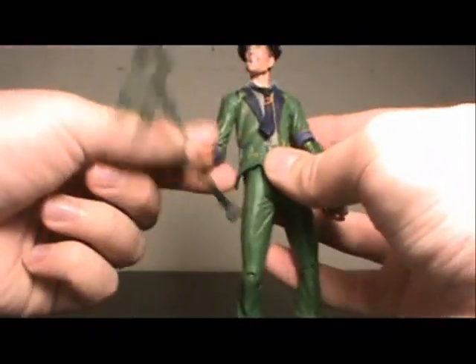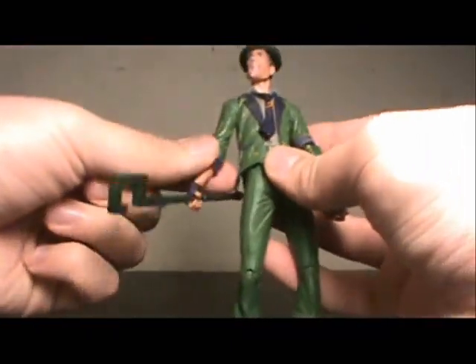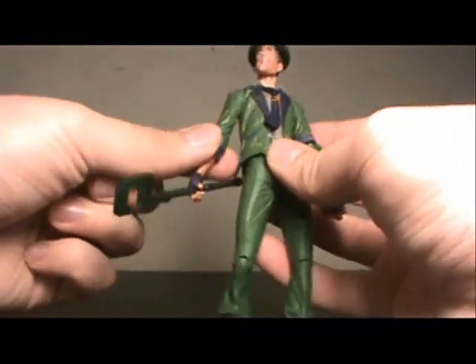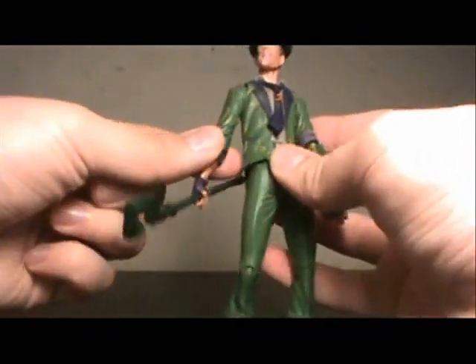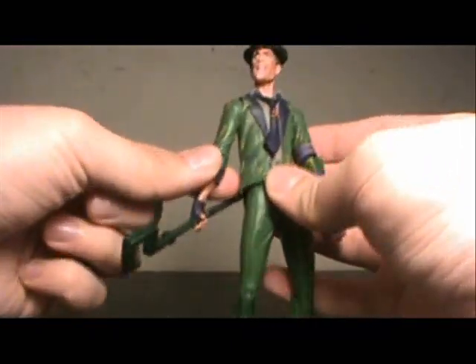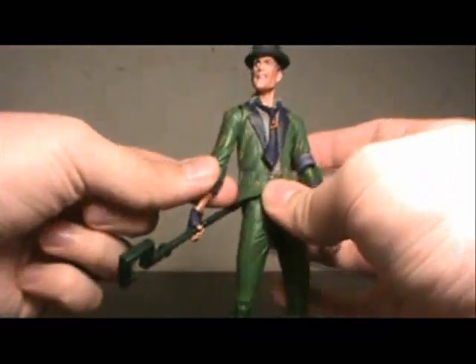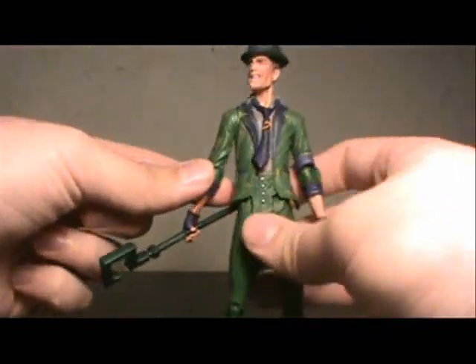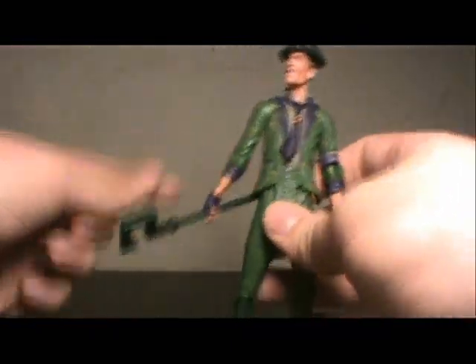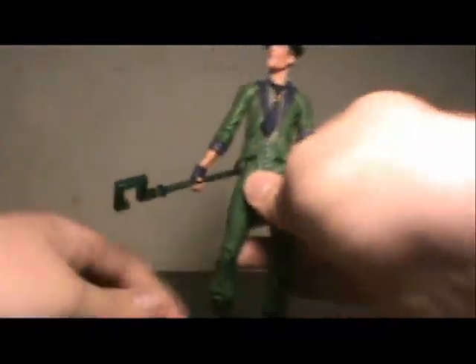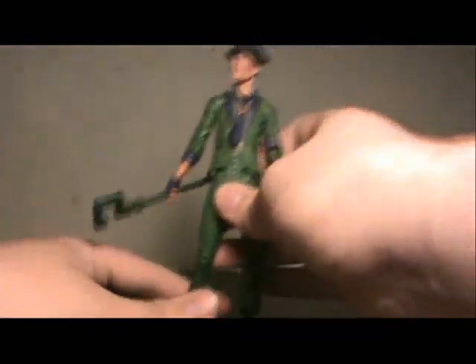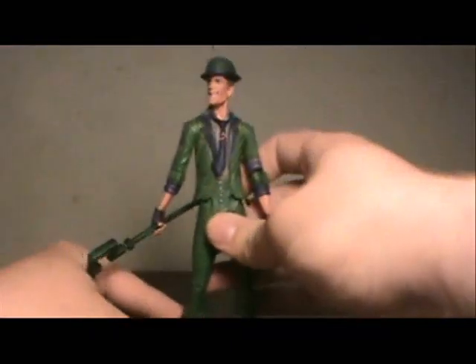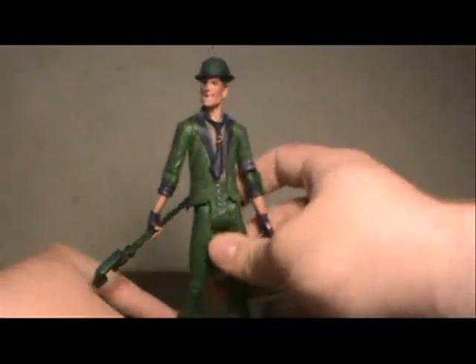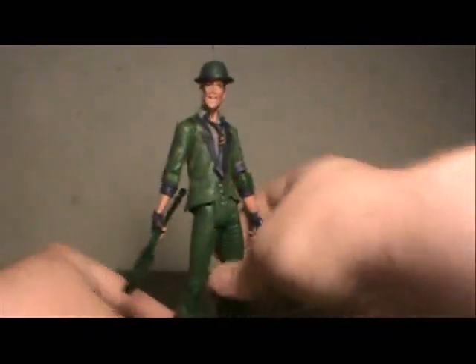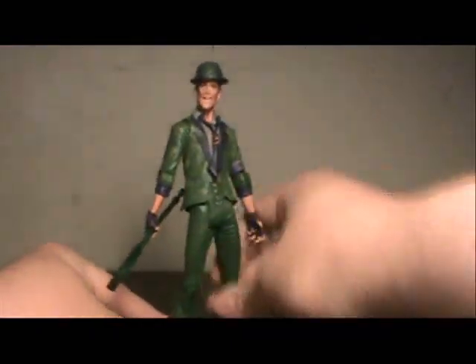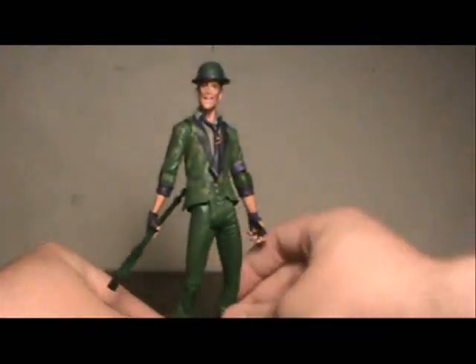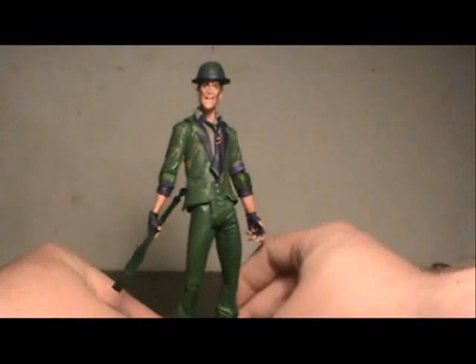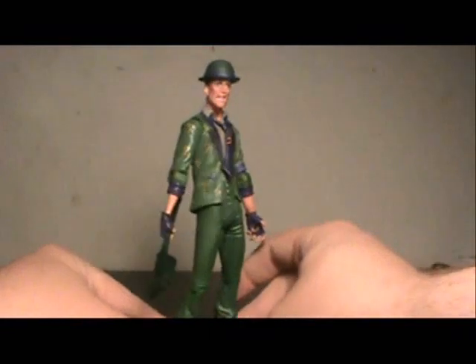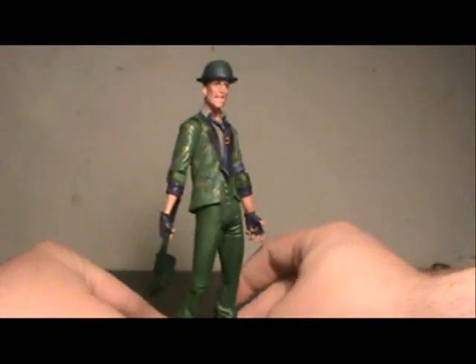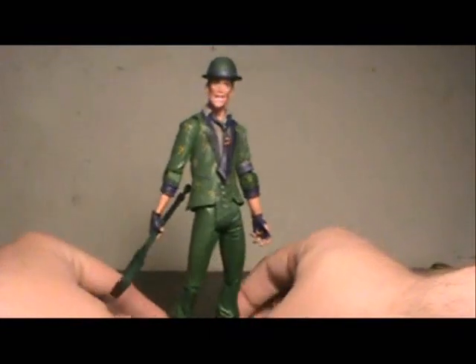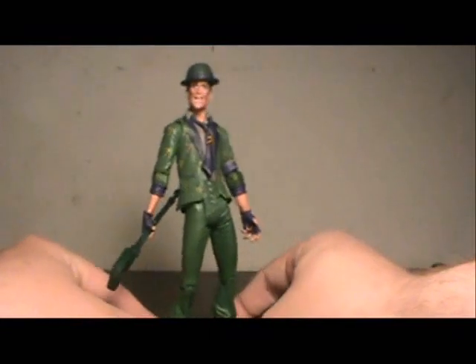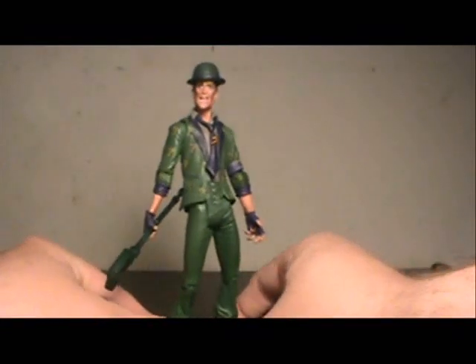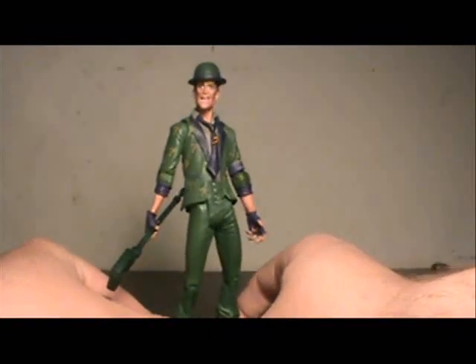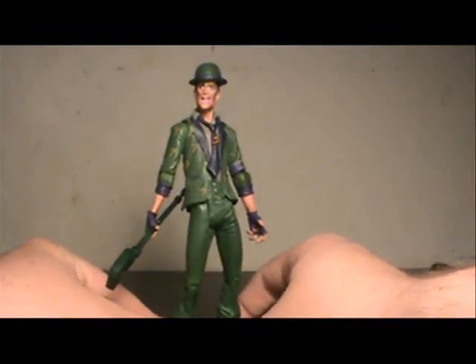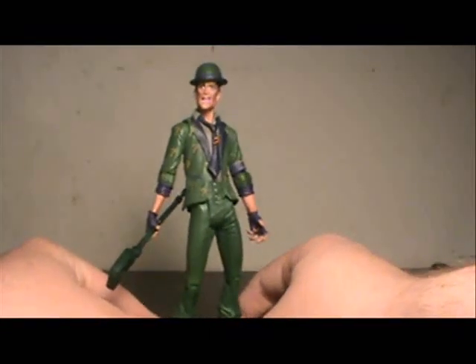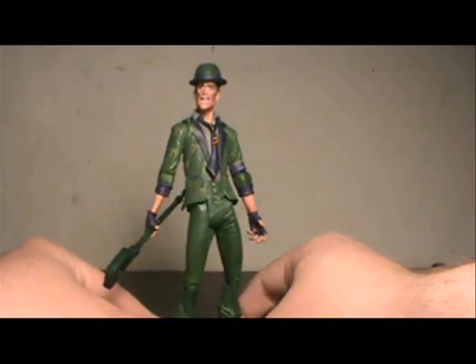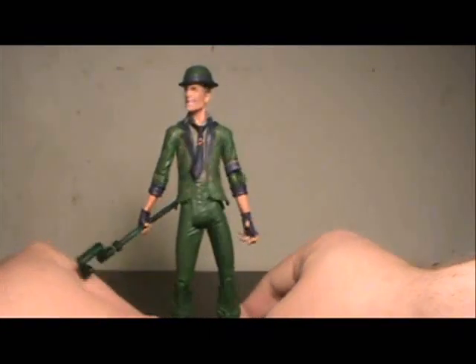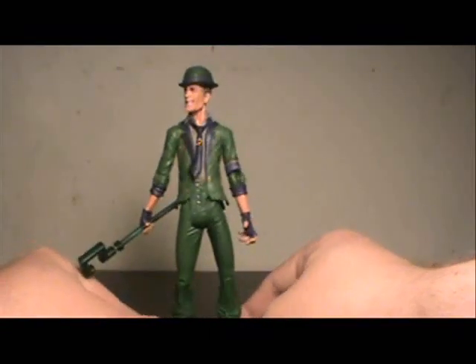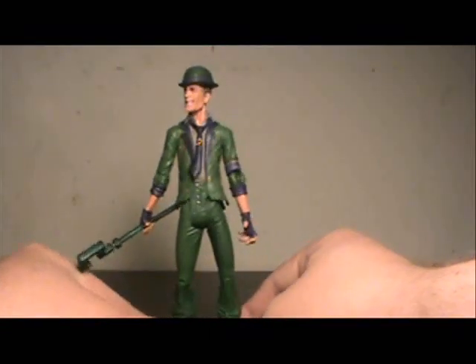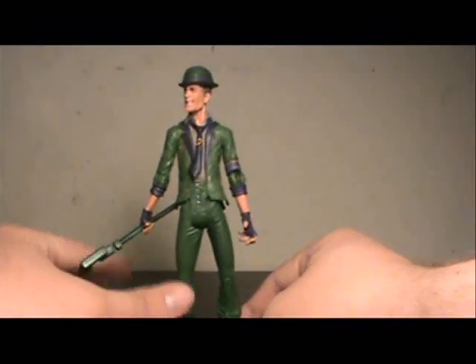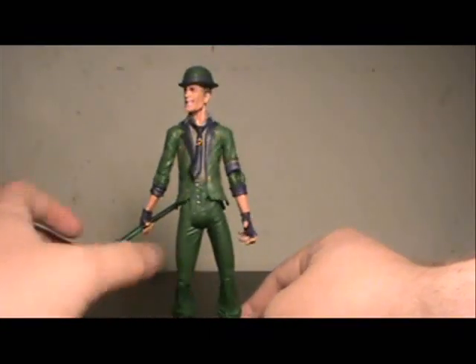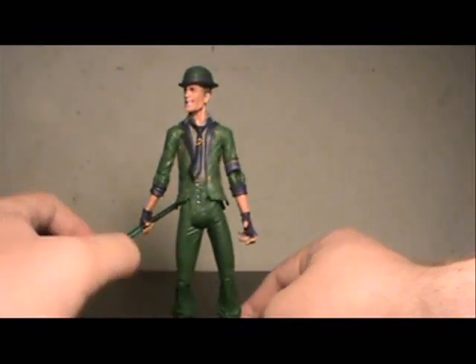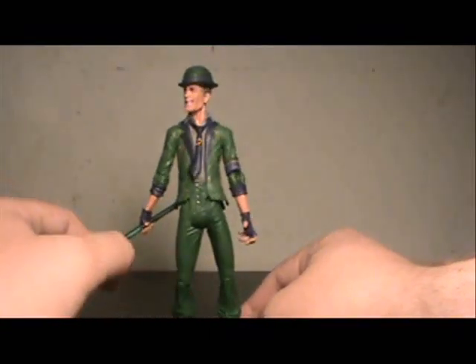That's a lot of negative things to start off a review with, but the fact is this is a really great Riddler figure.